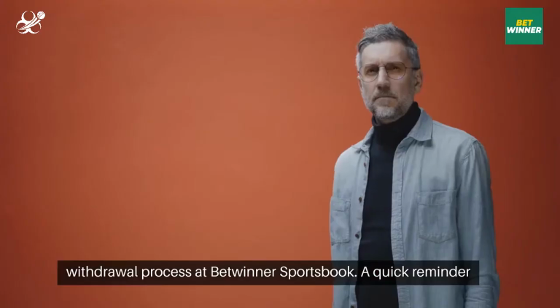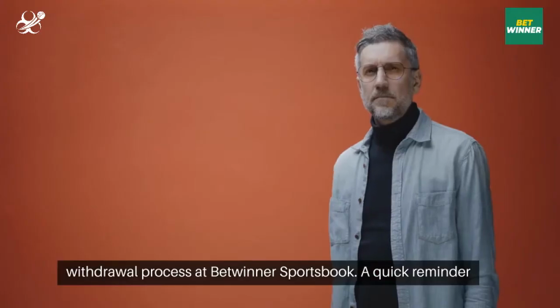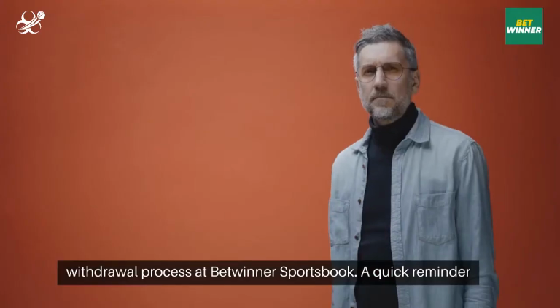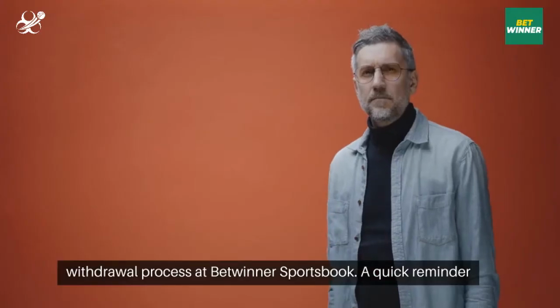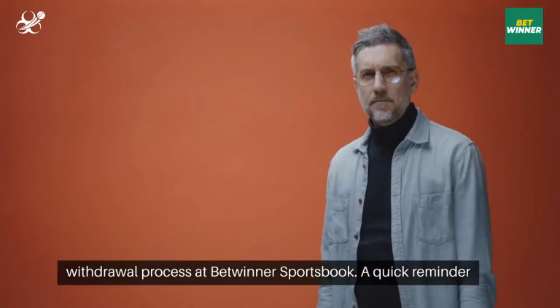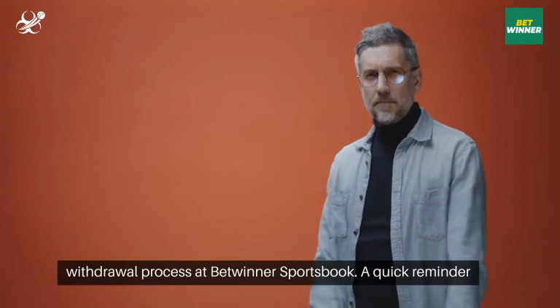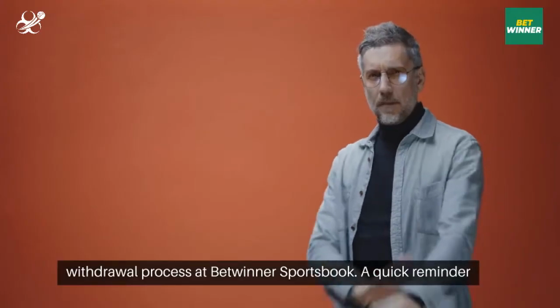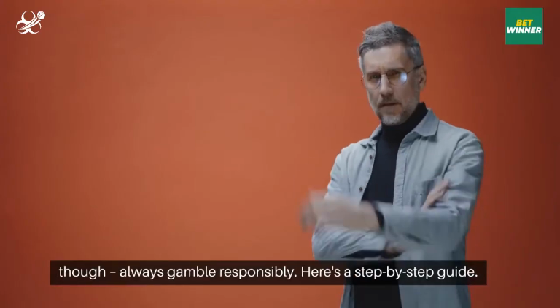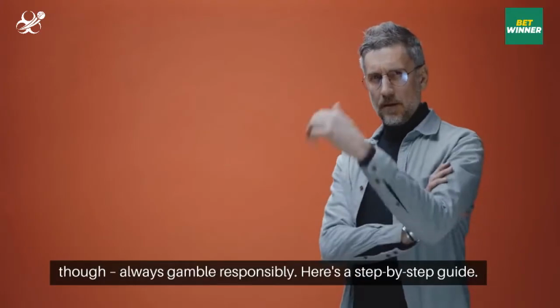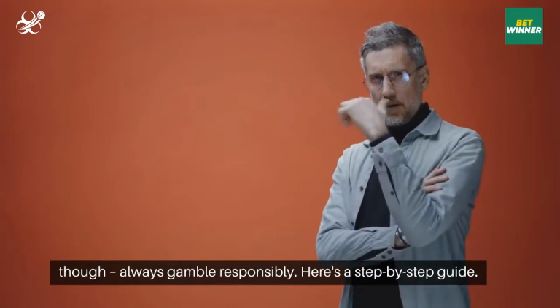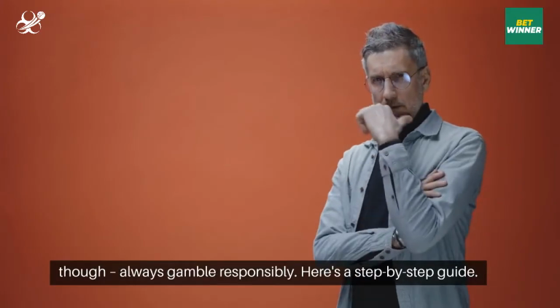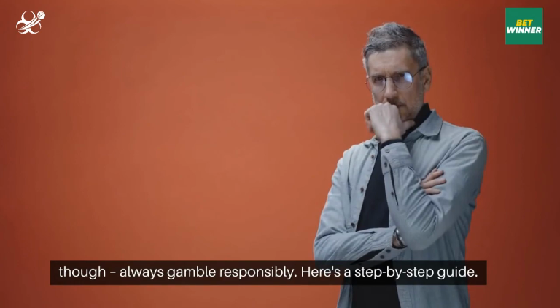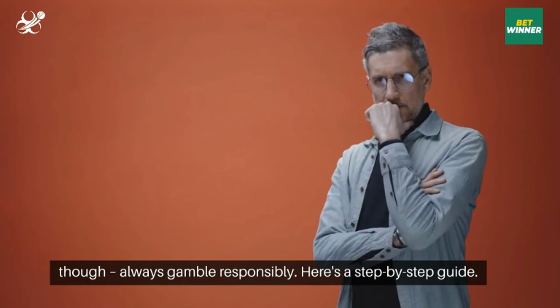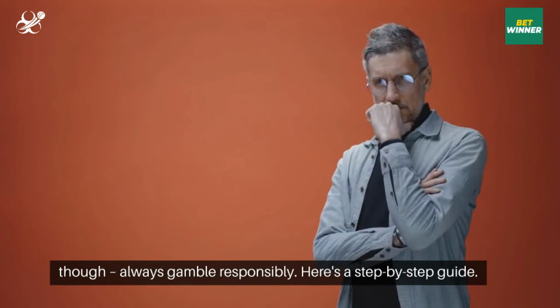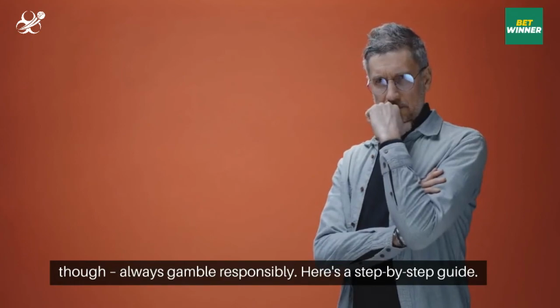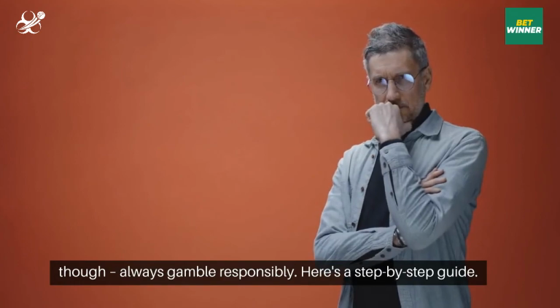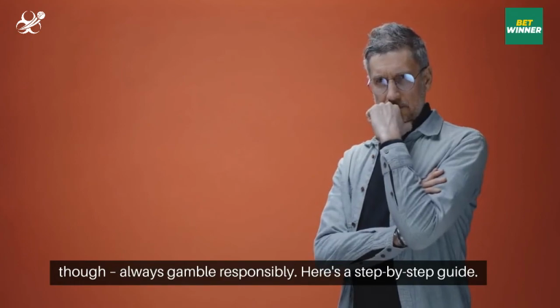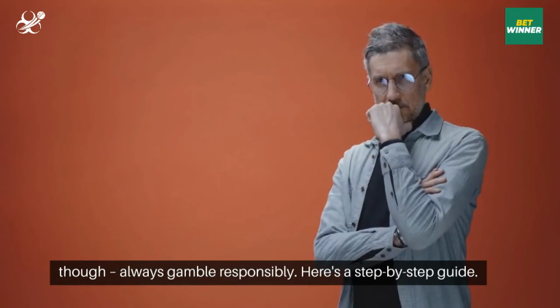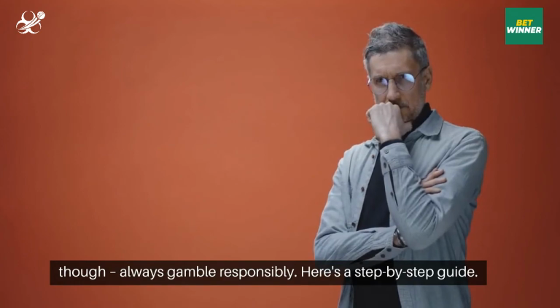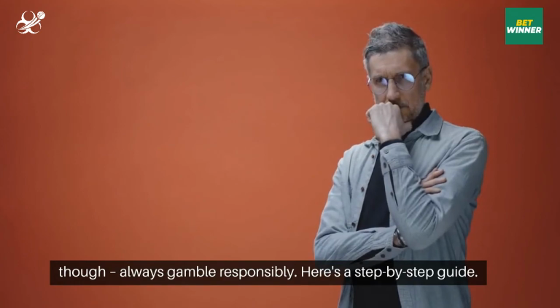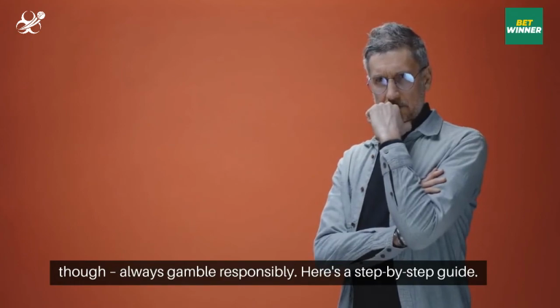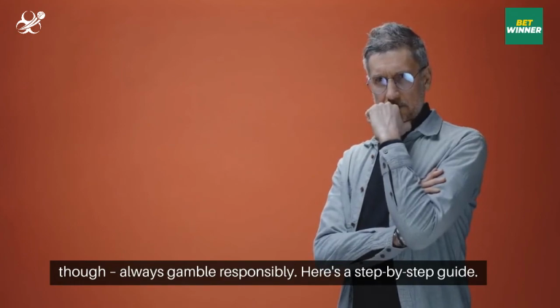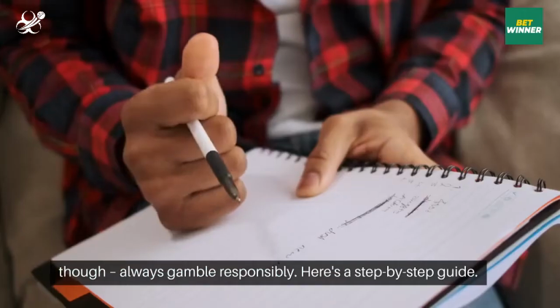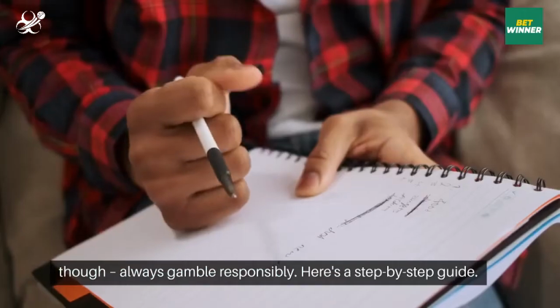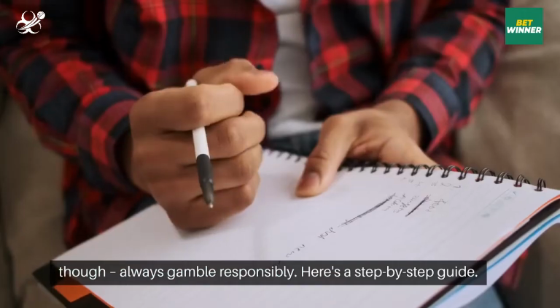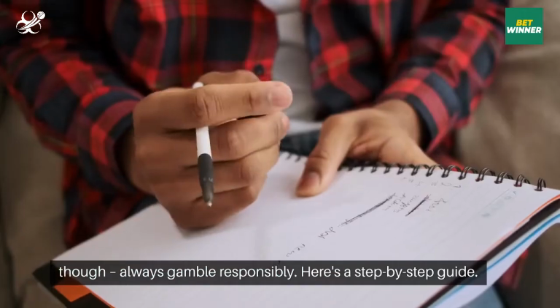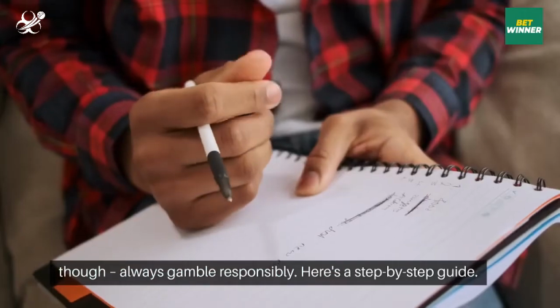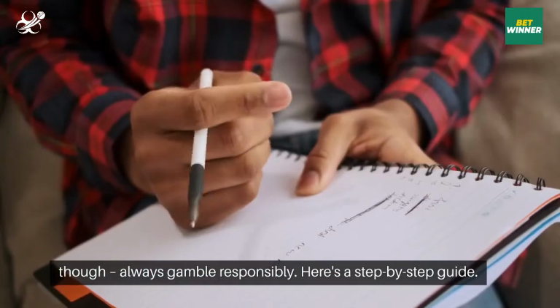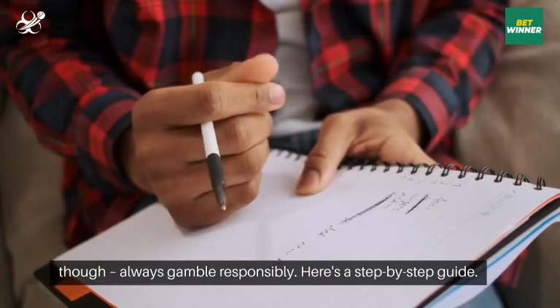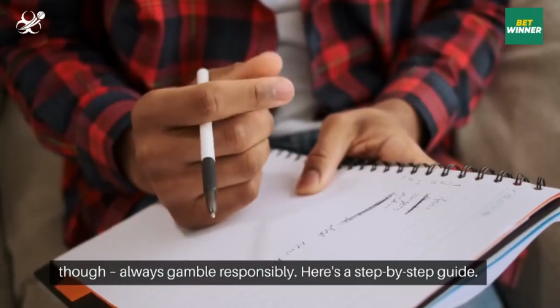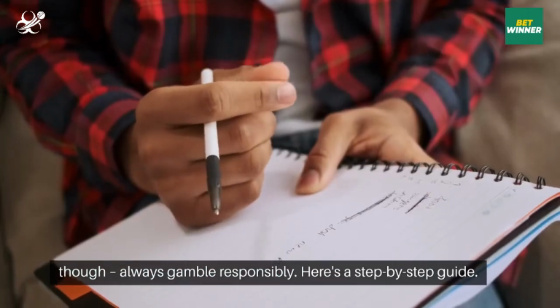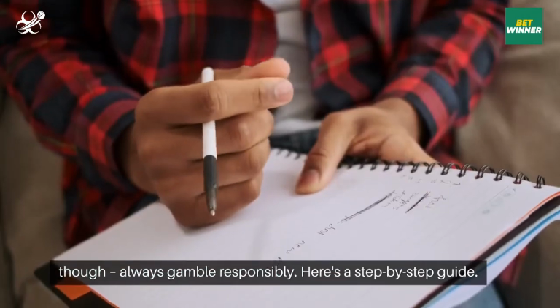A quick reminder, though: always gamble responsibly. Here's a step-by-step guide.